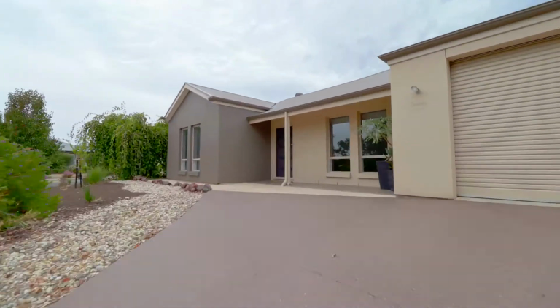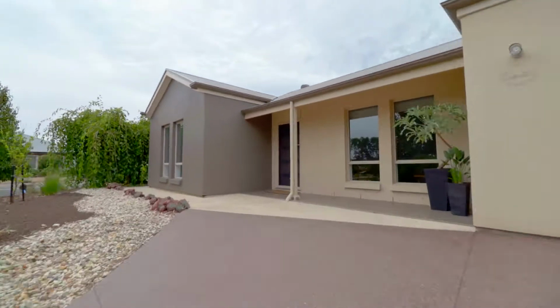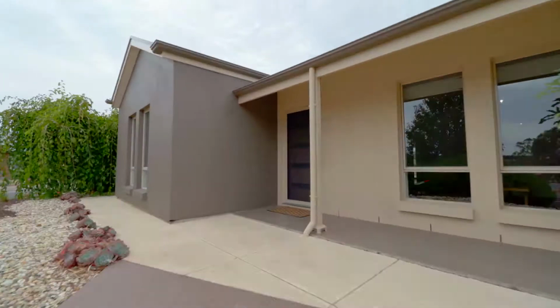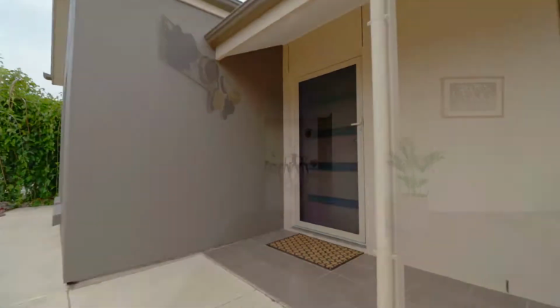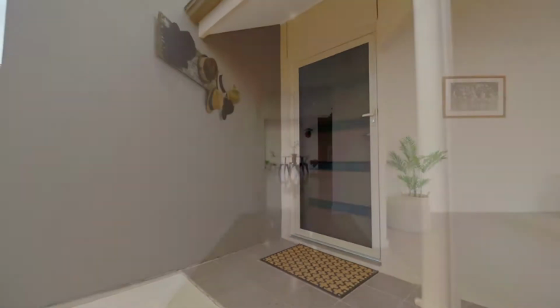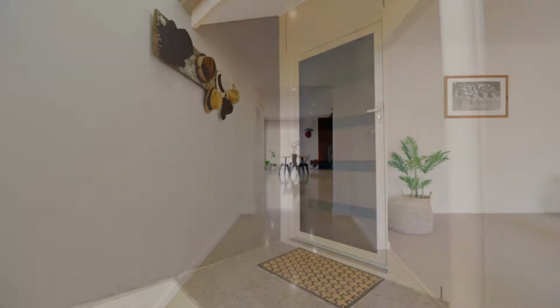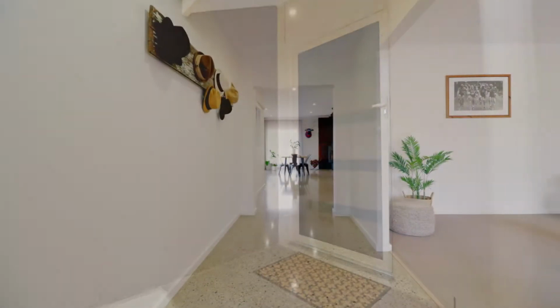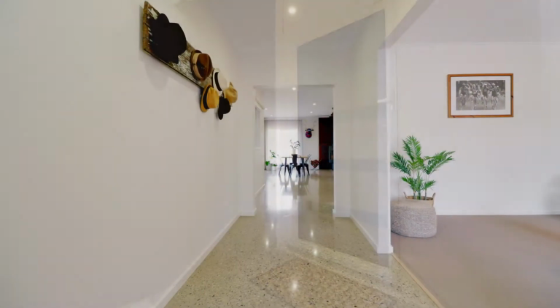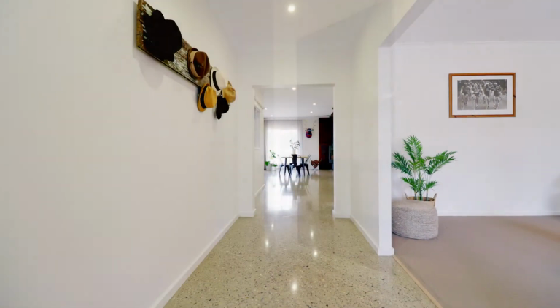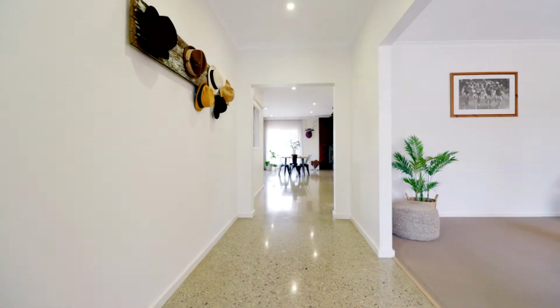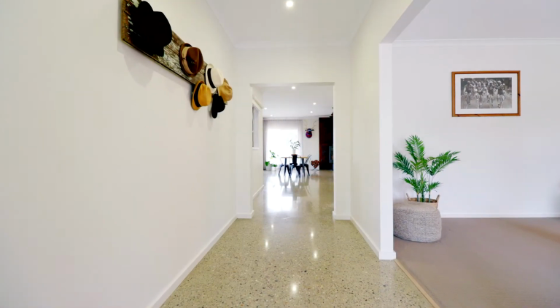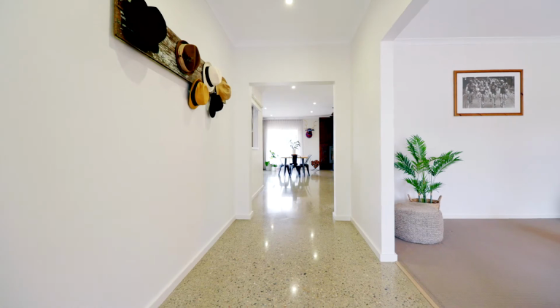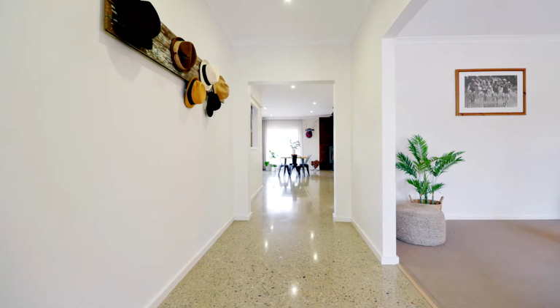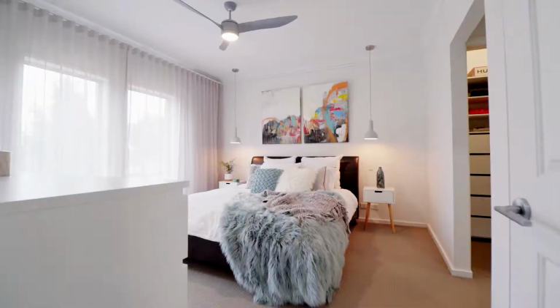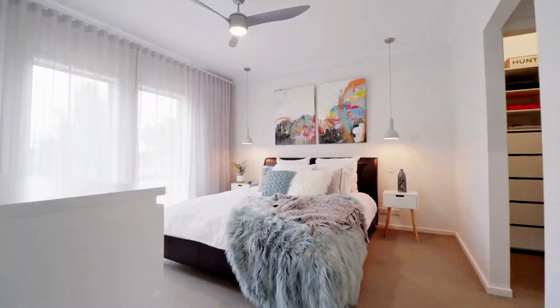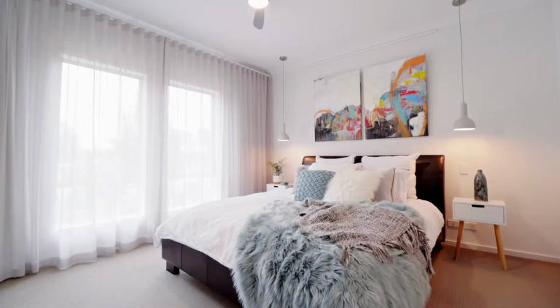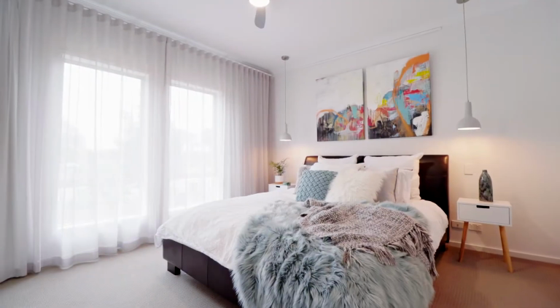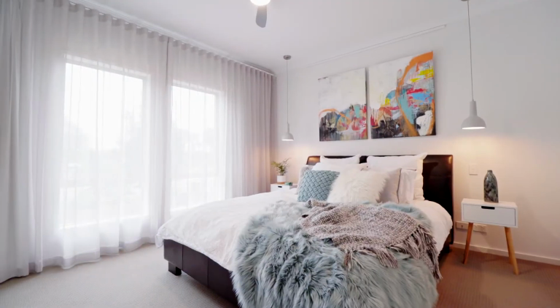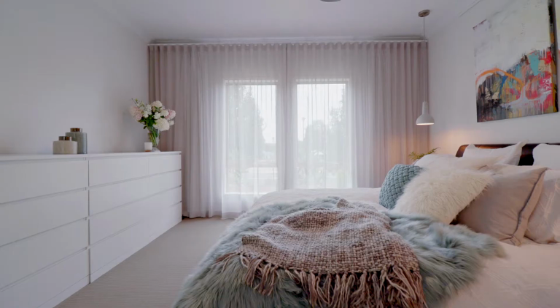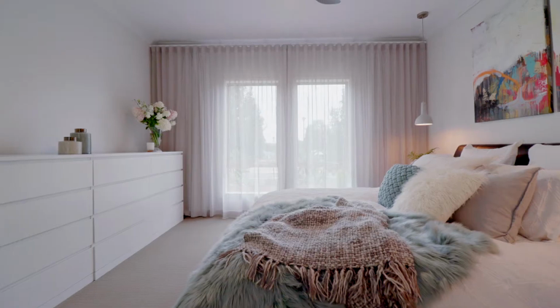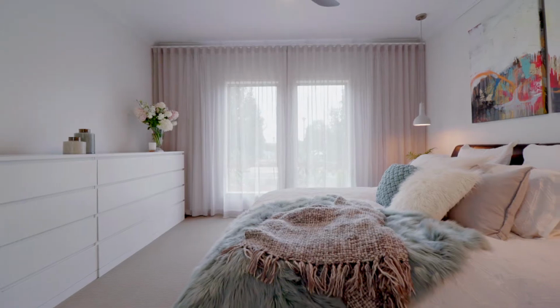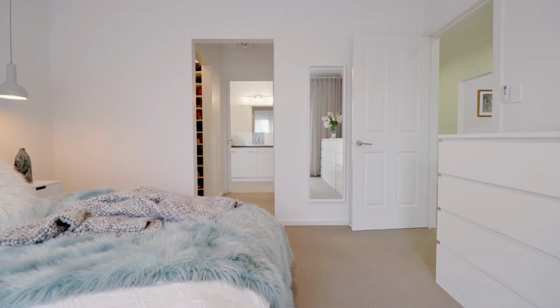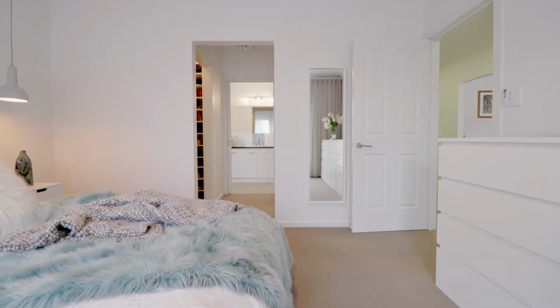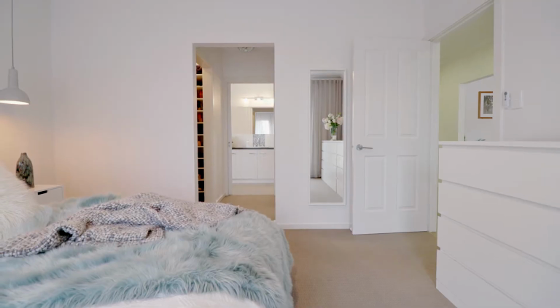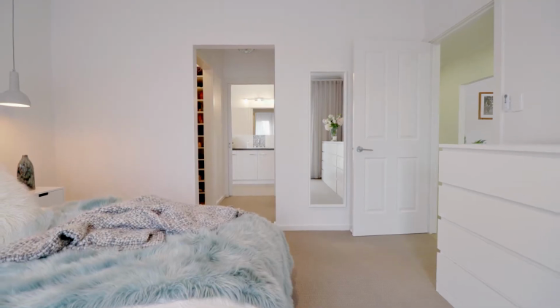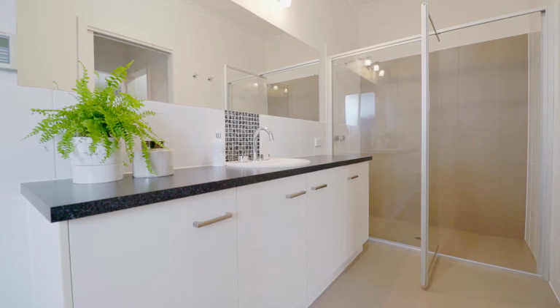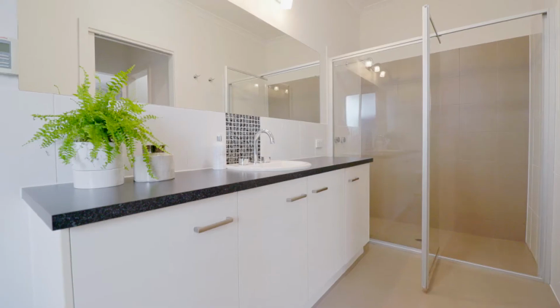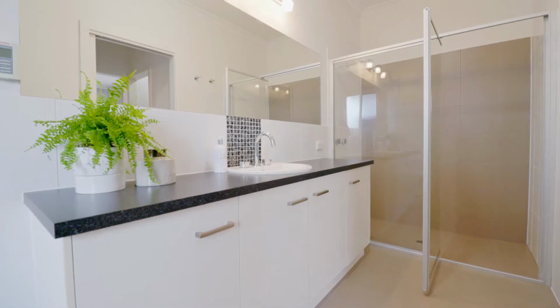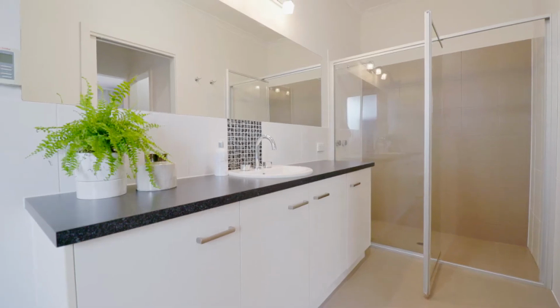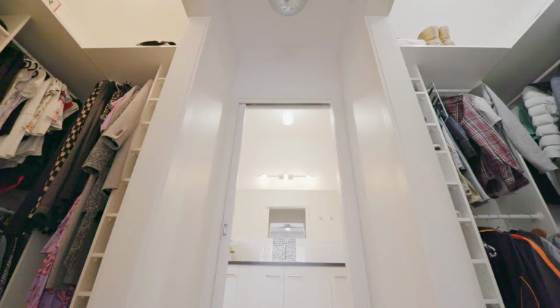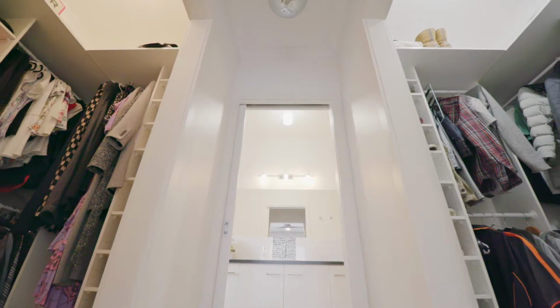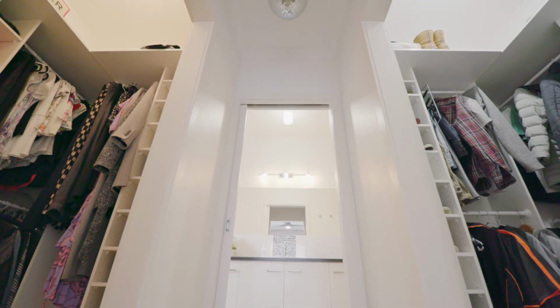Stepping inside, this home has four bedrooms and an office. And let's not forget you've got two bathrooms and two living areas.